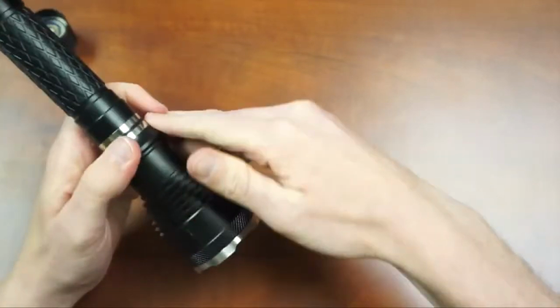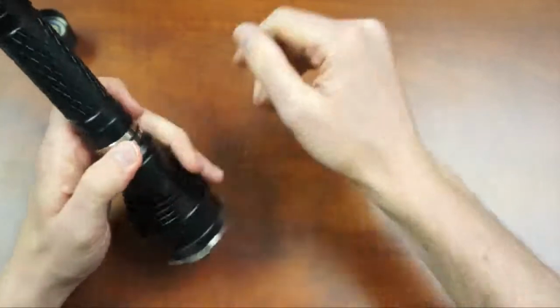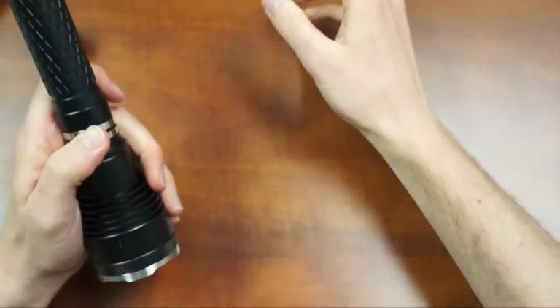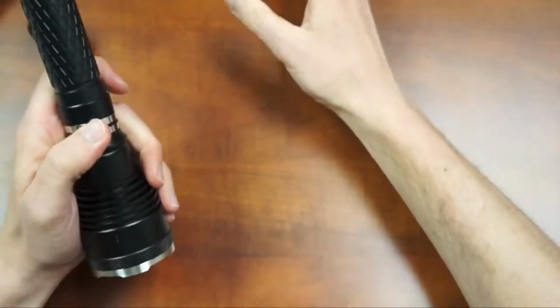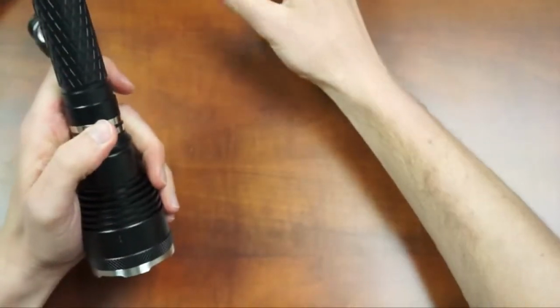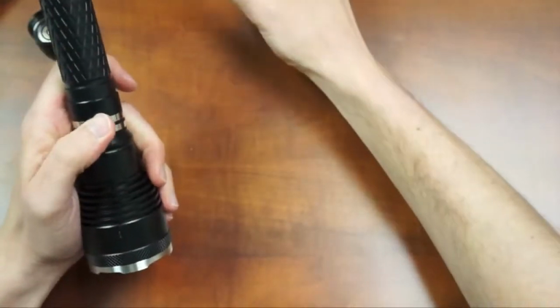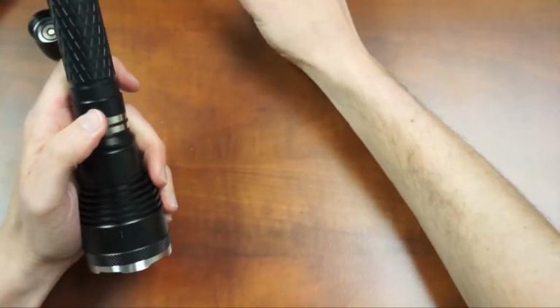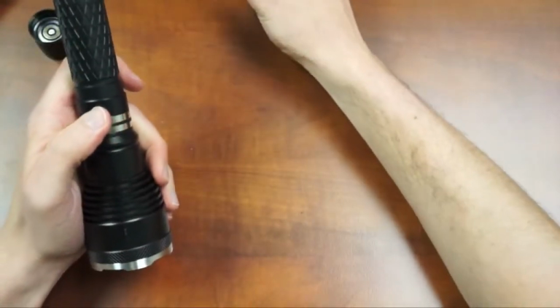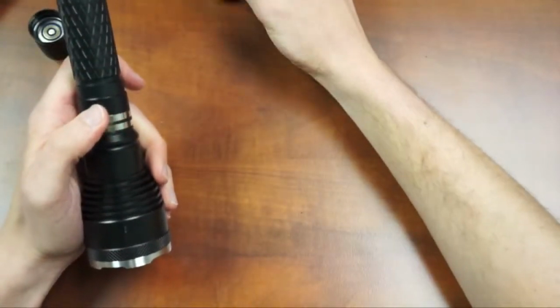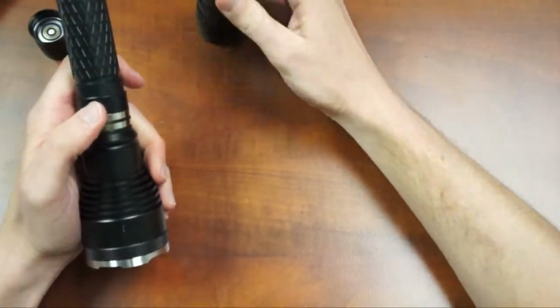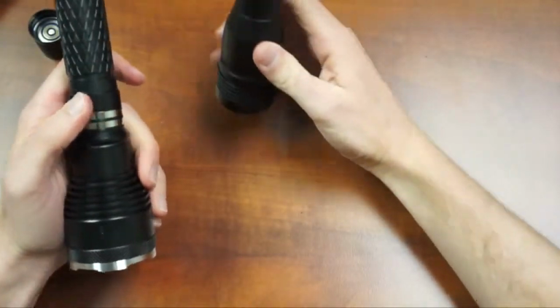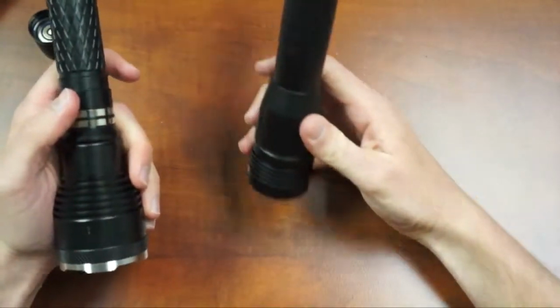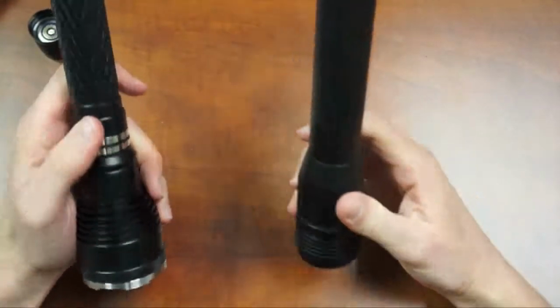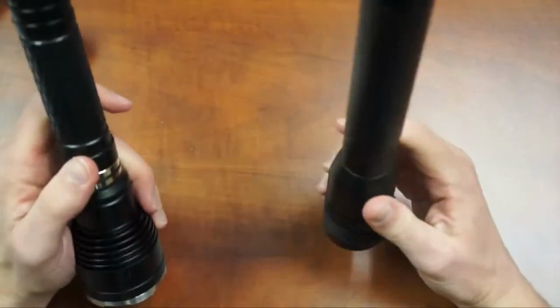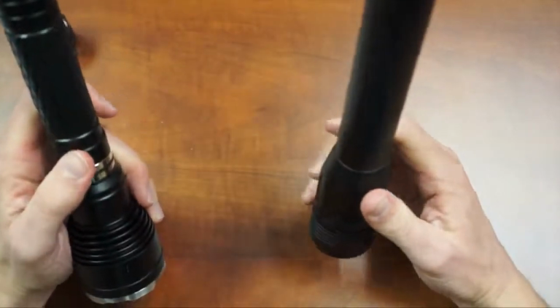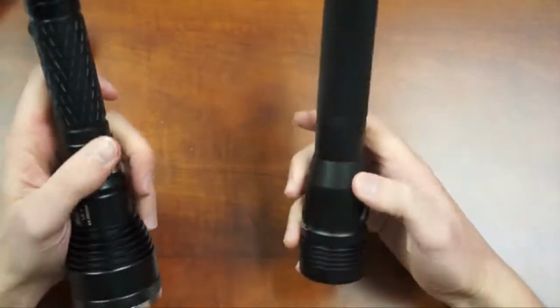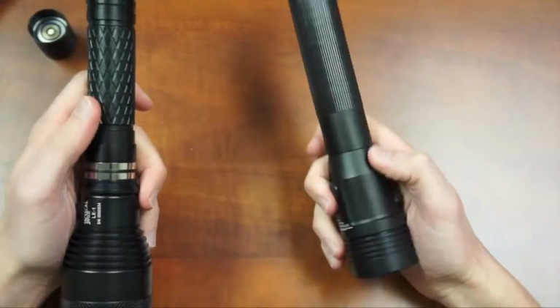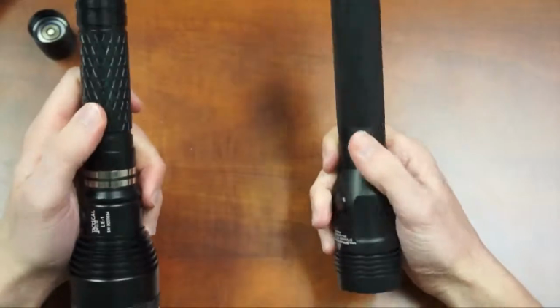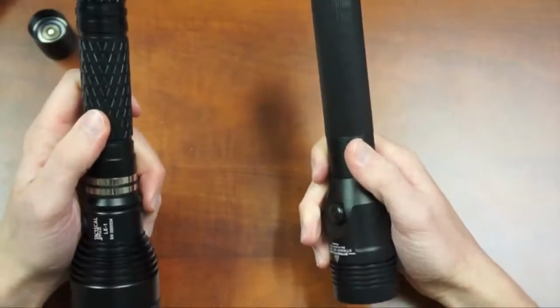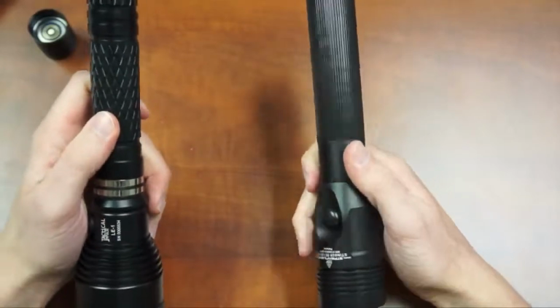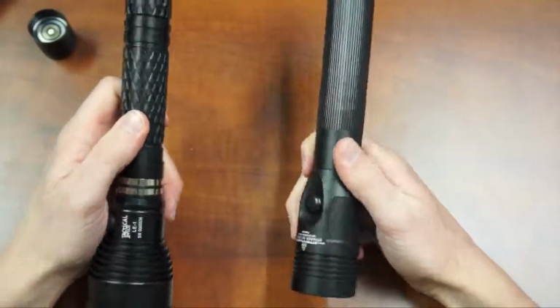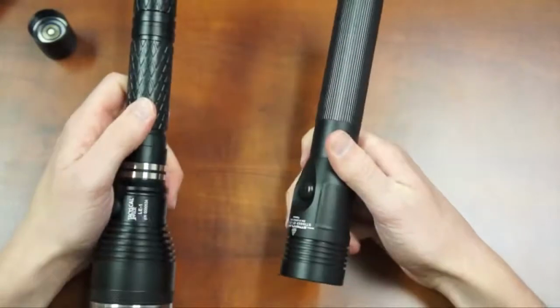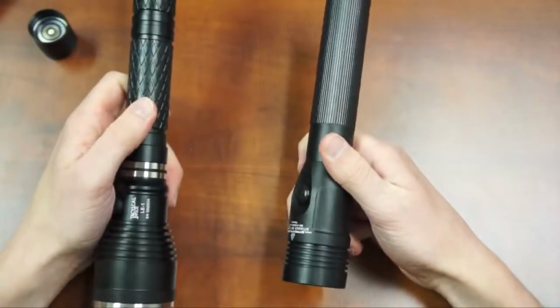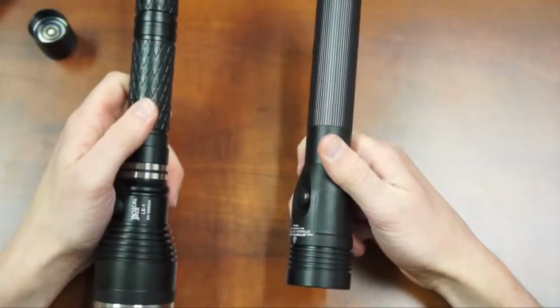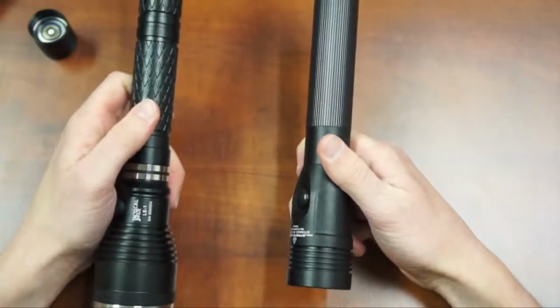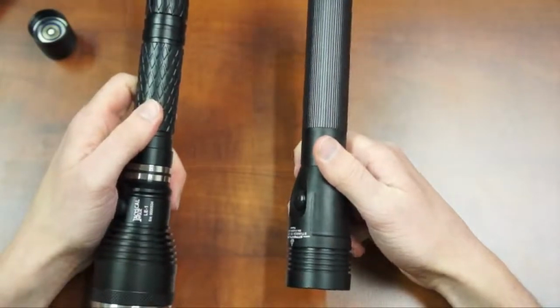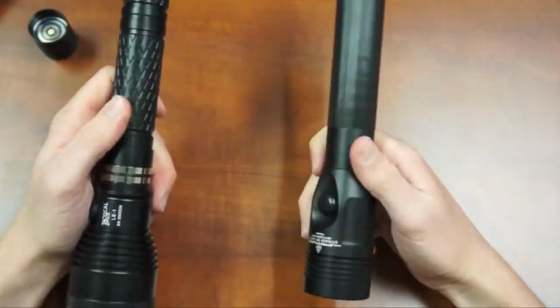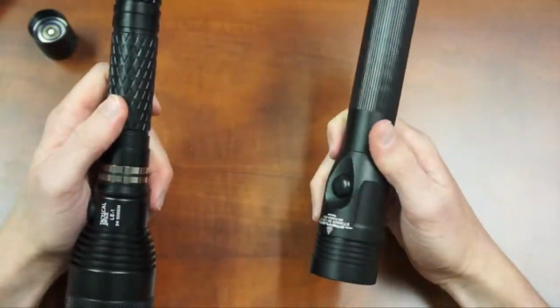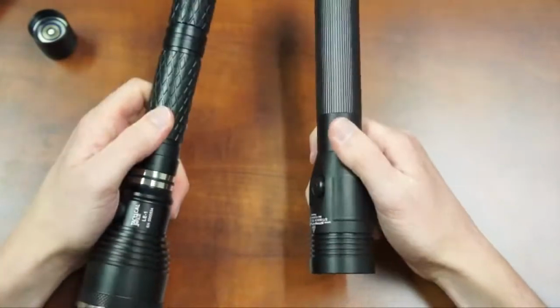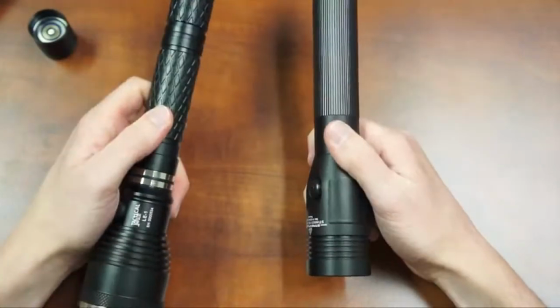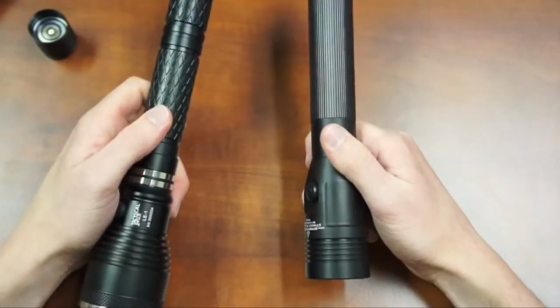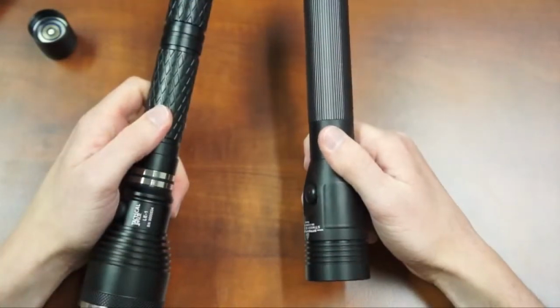That concludes our demonstration. We hope you found it educational and we hope to see you again.